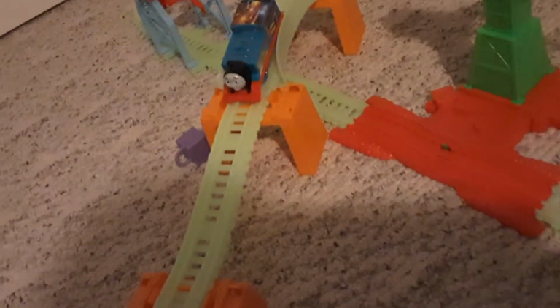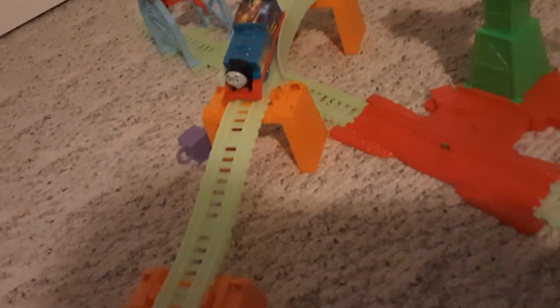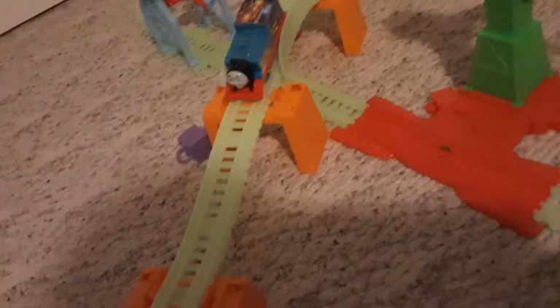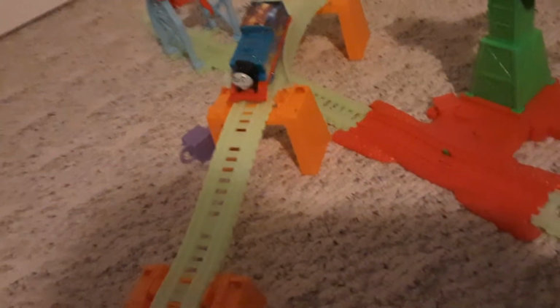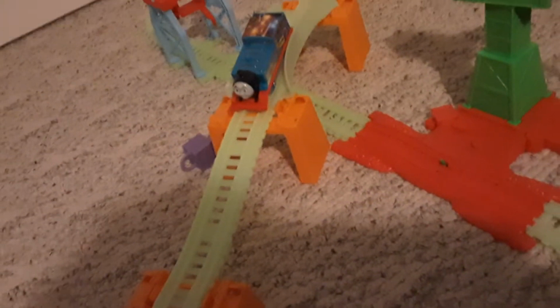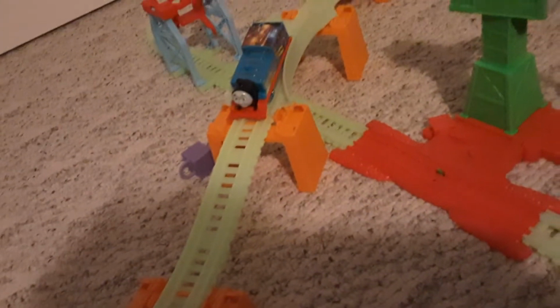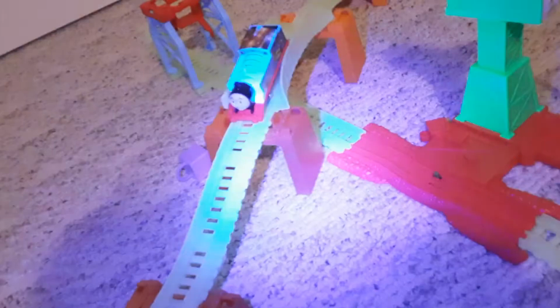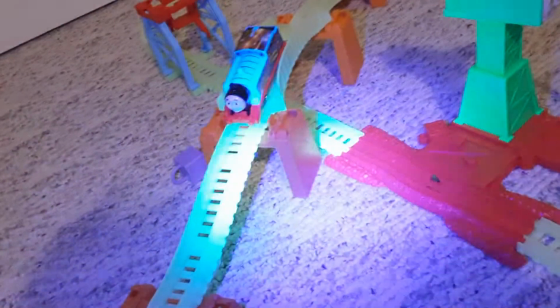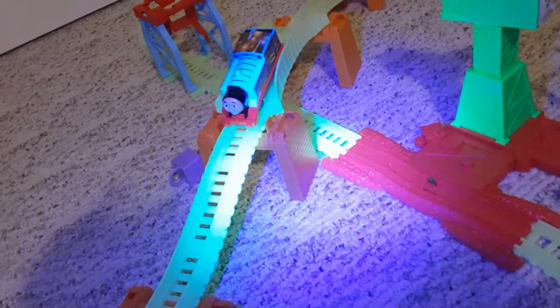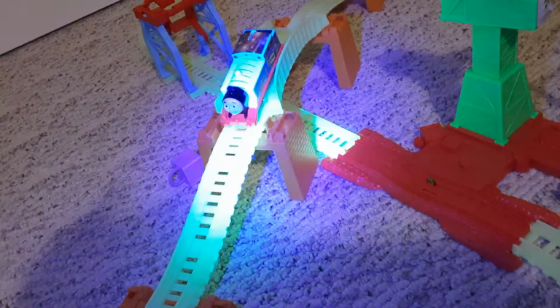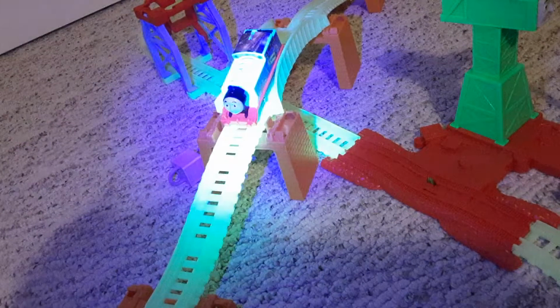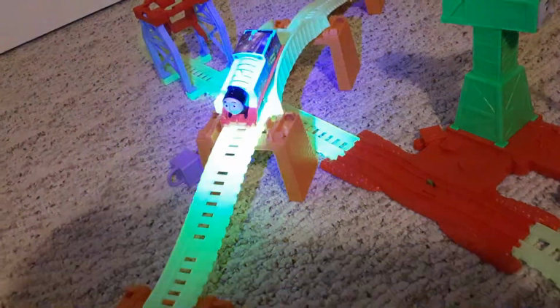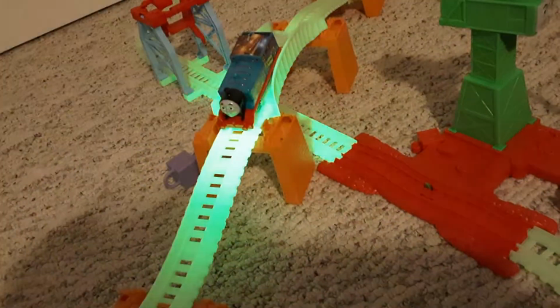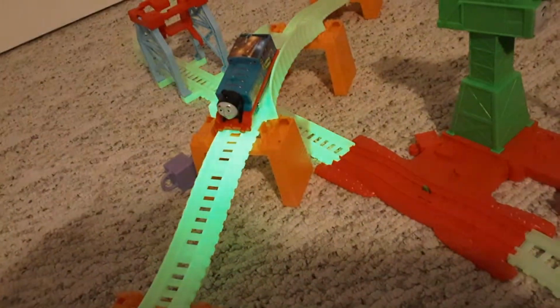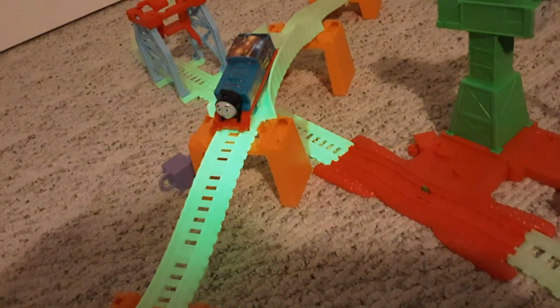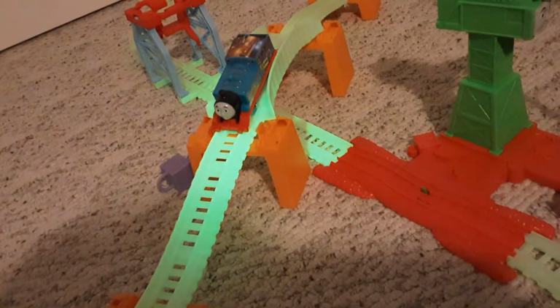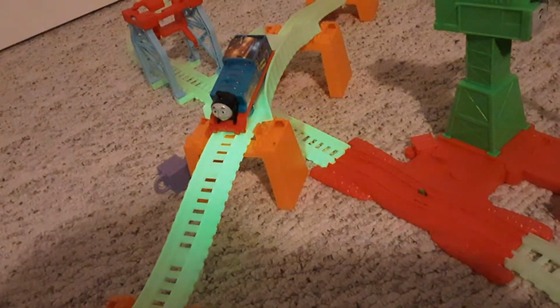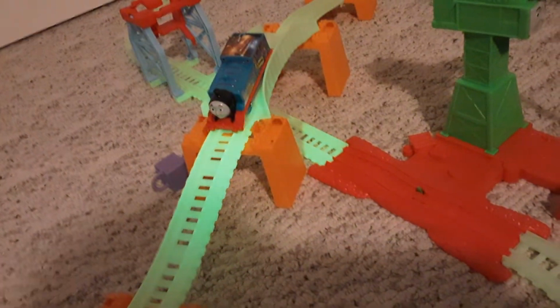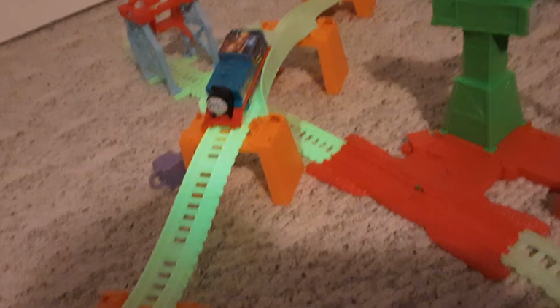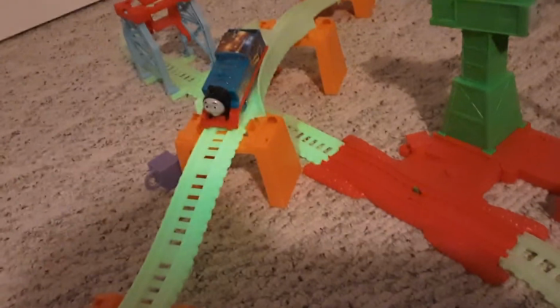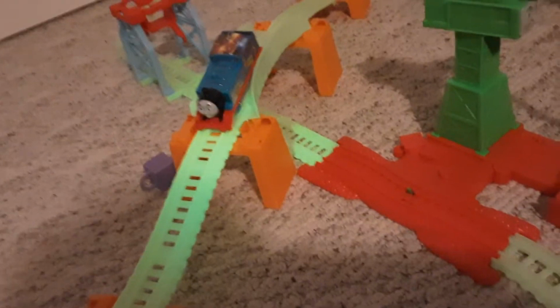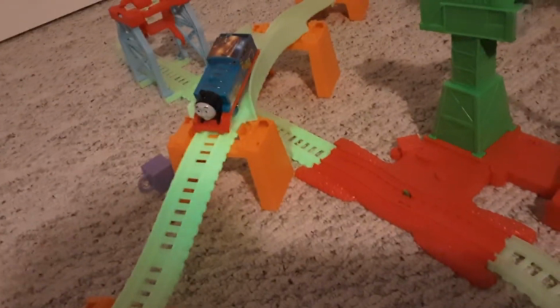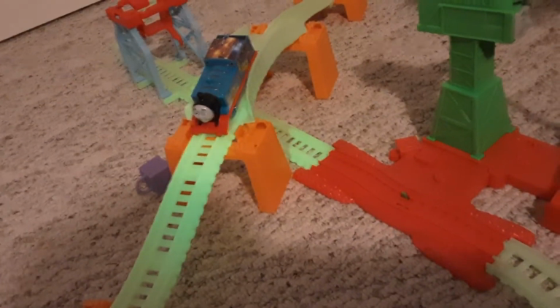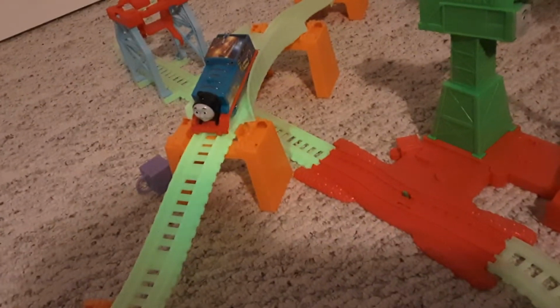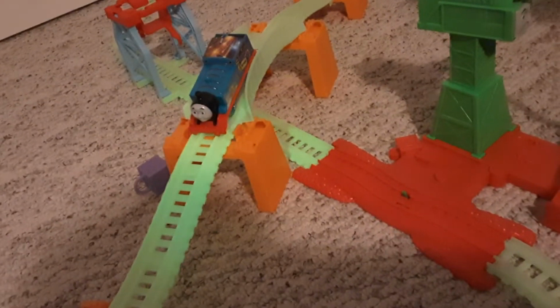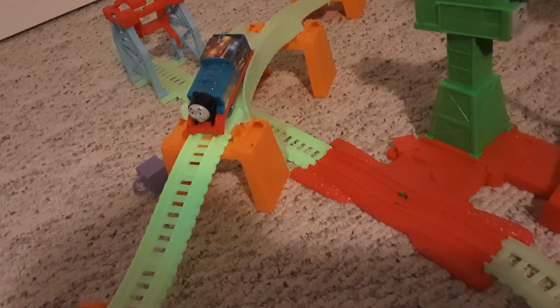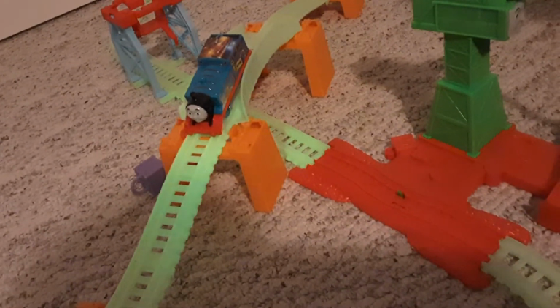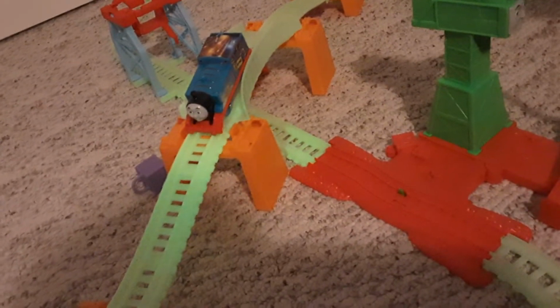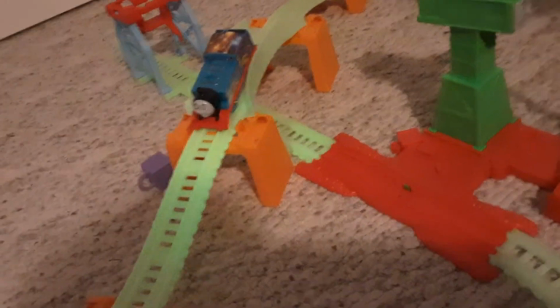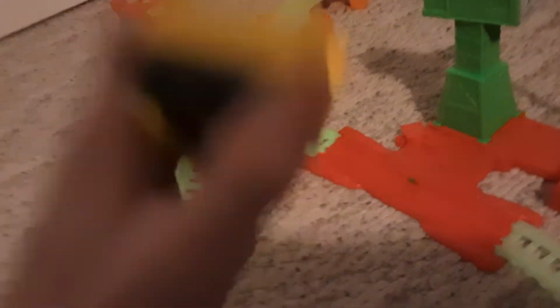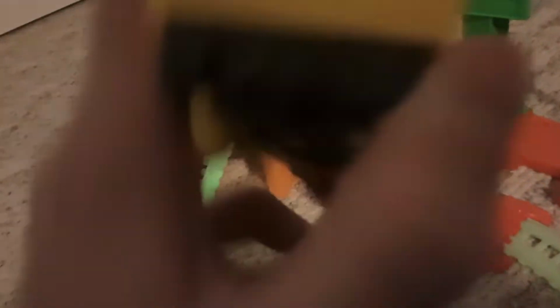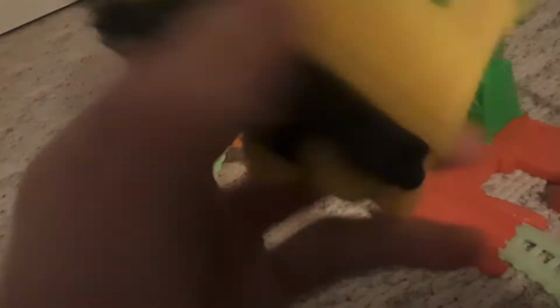And you want to know something cool, guys? It barely glows in the dark. Just kind of. Not really. Garbage.